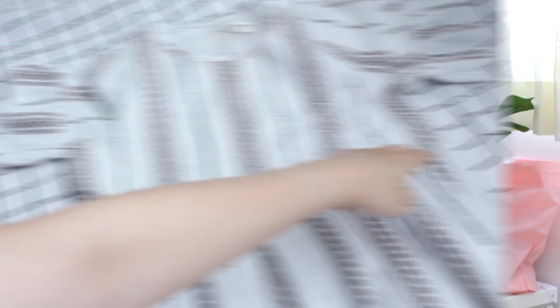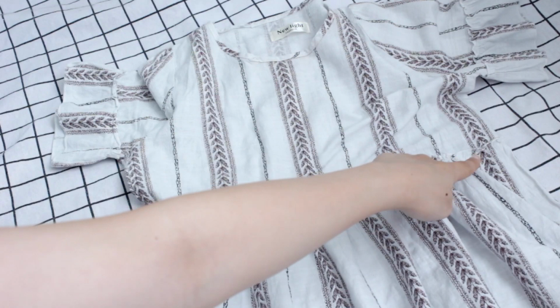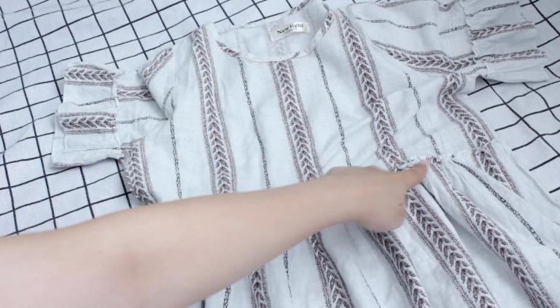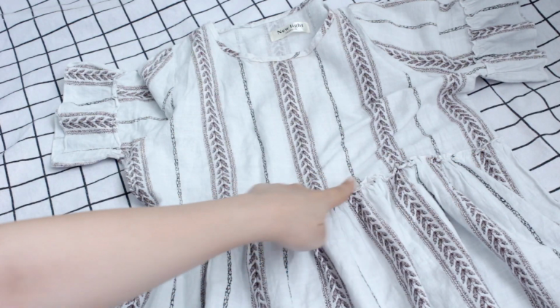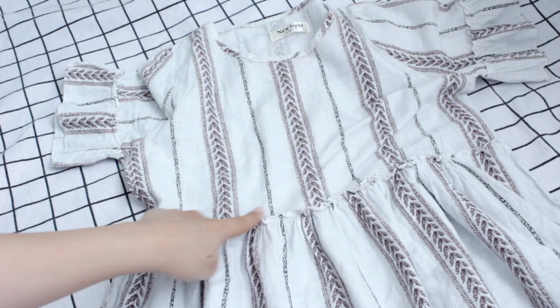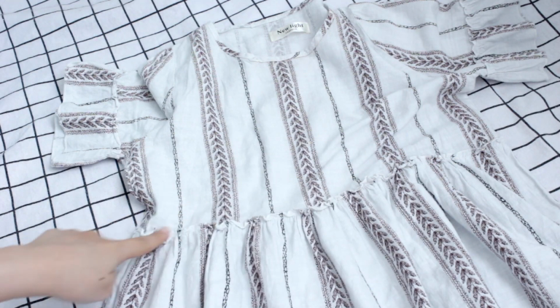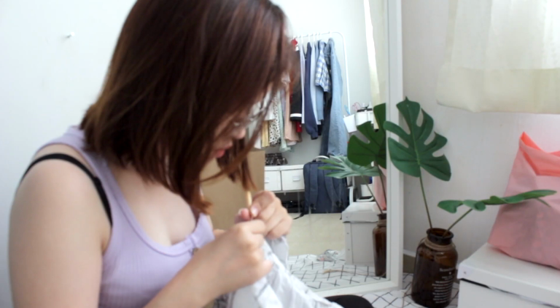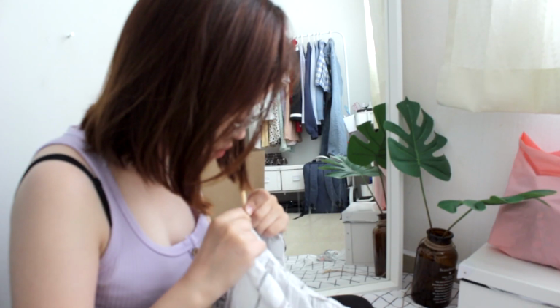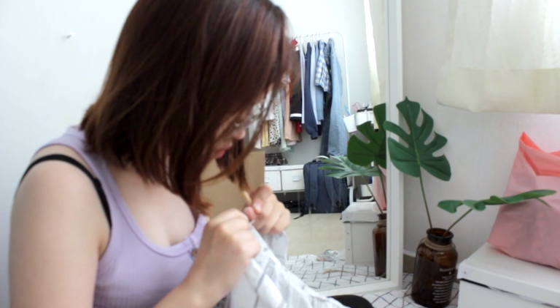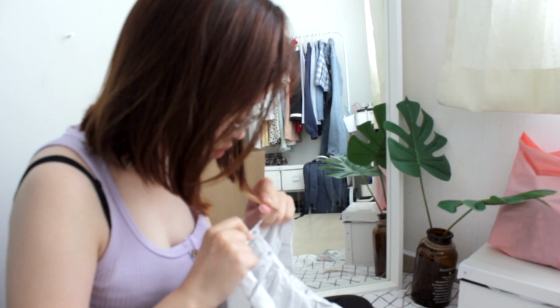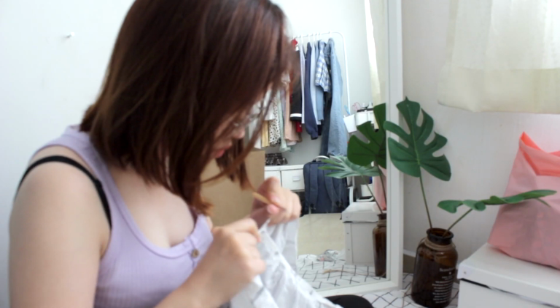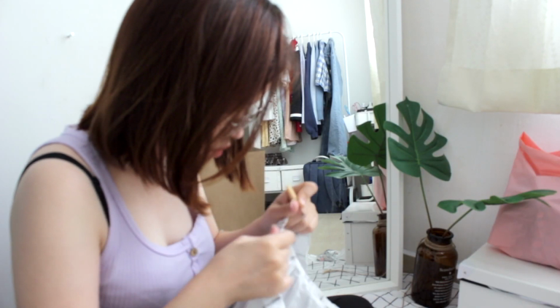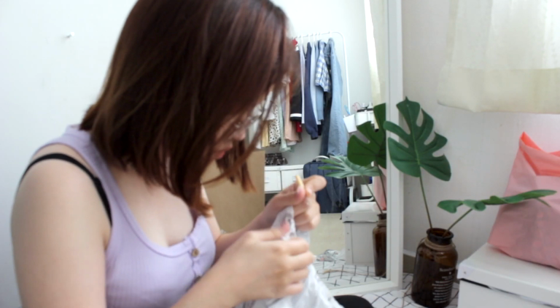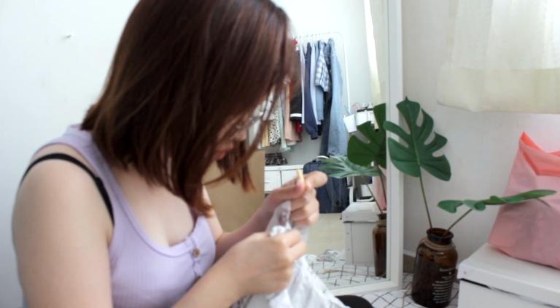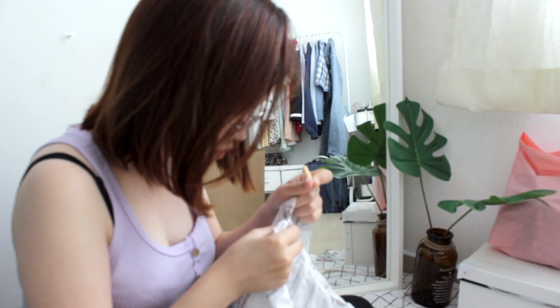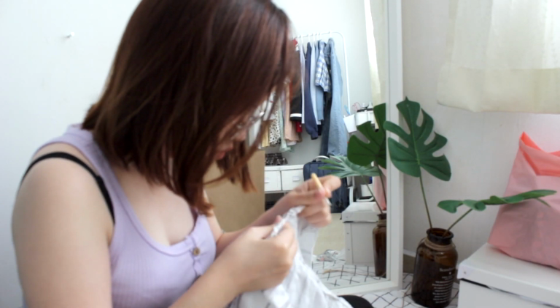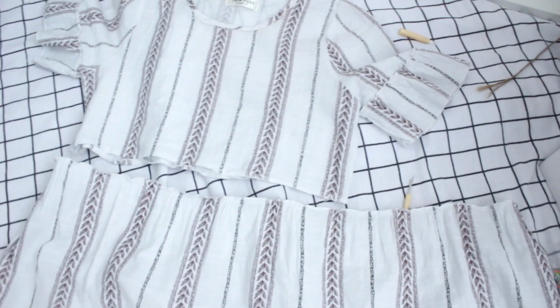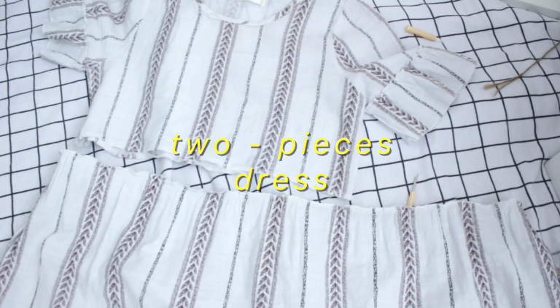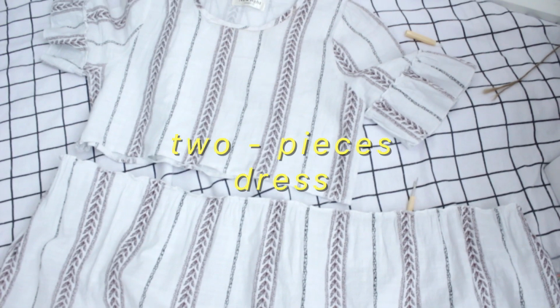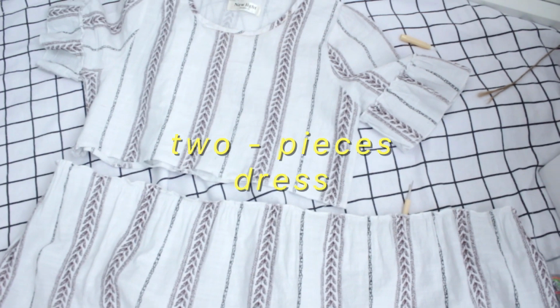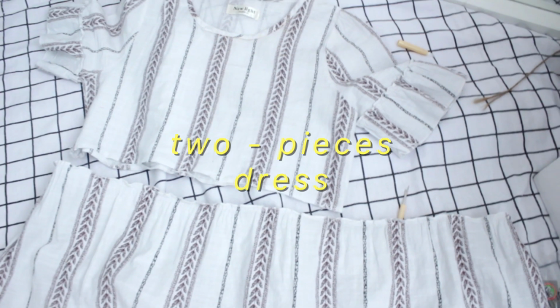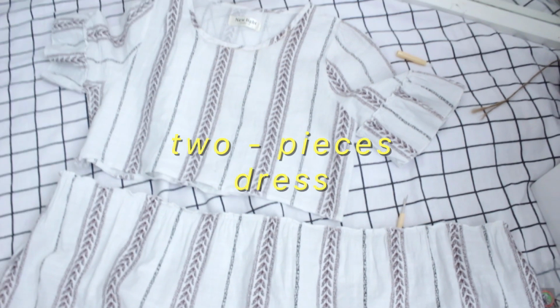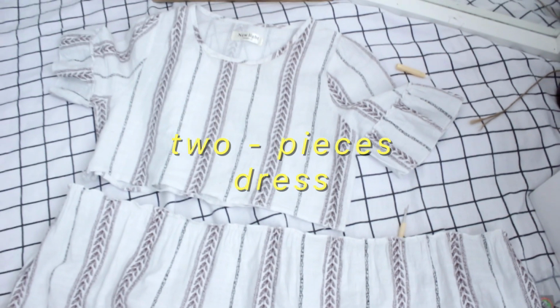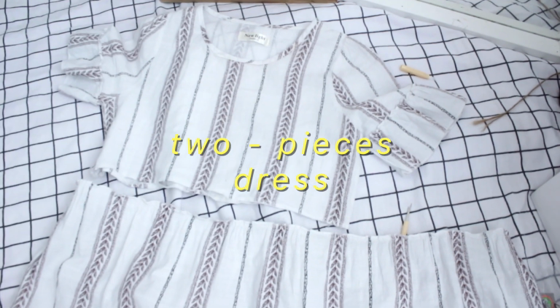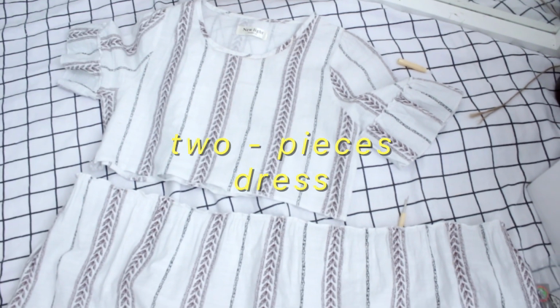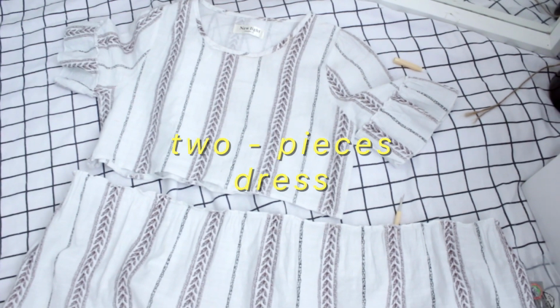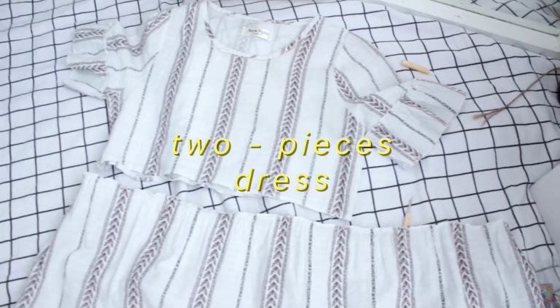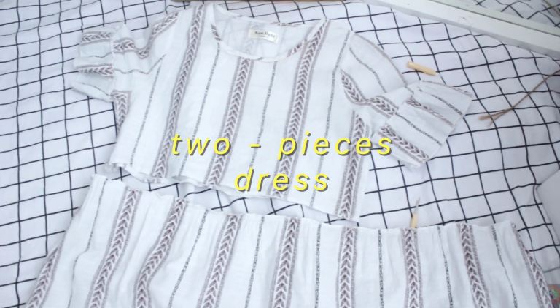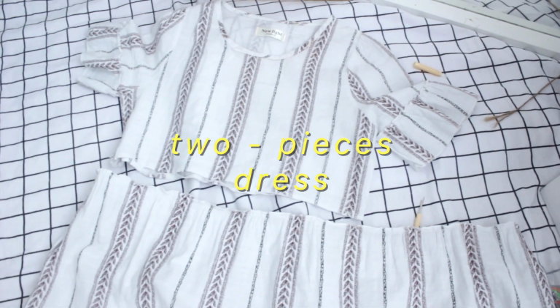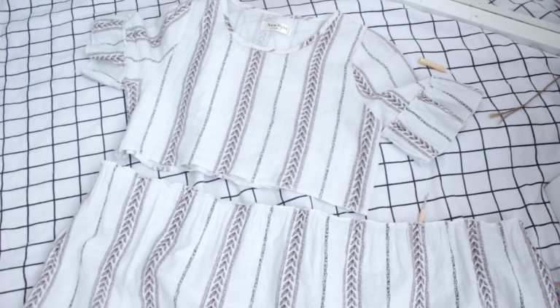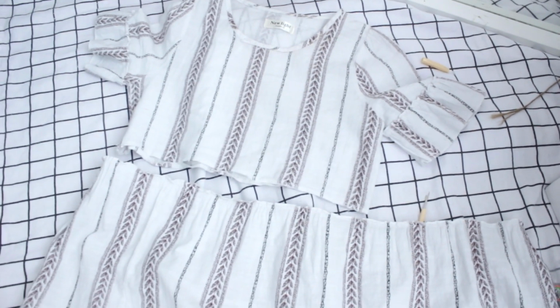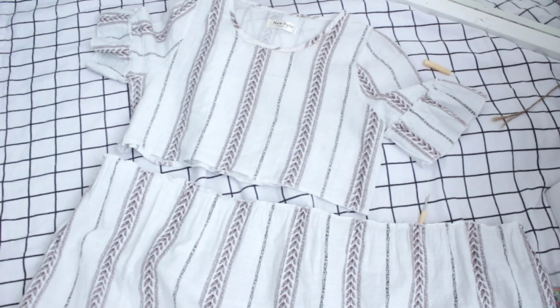The first thing that I did is unsew the middle part of the dress to make it a two-piece dress. You got me? Two-piece dress? No? Never mind.